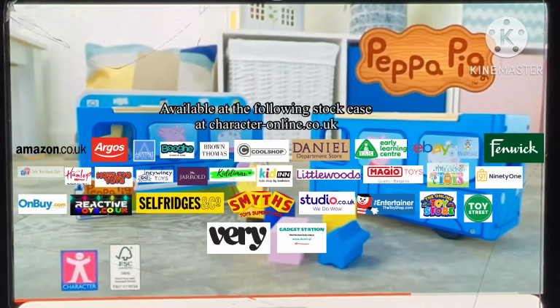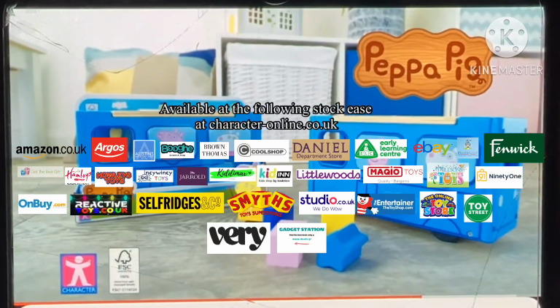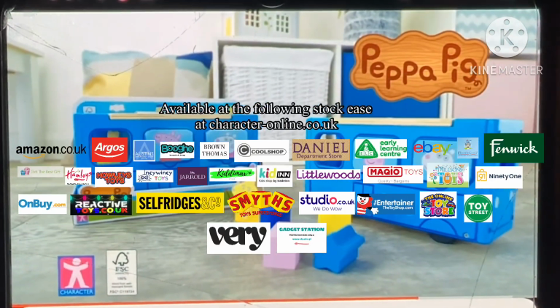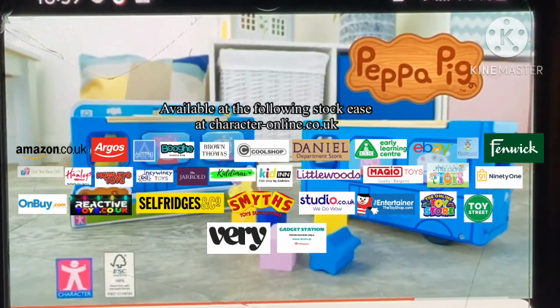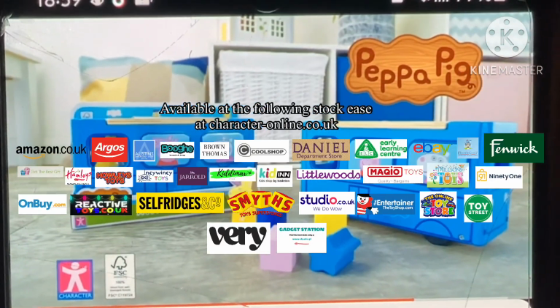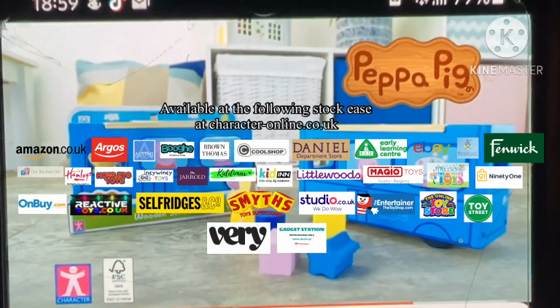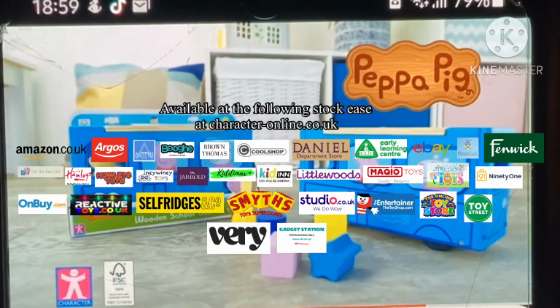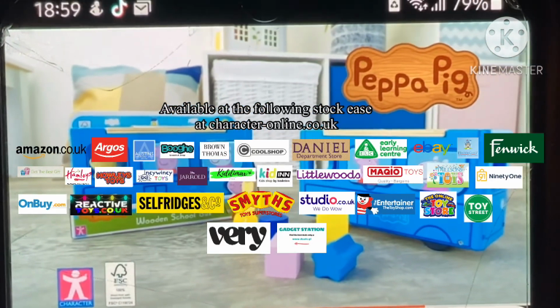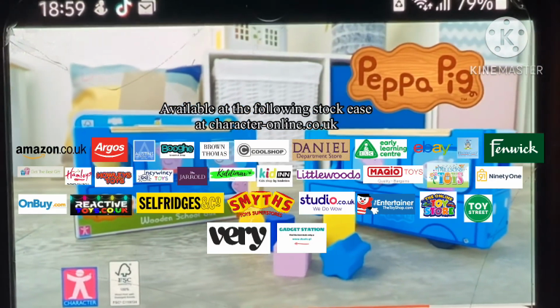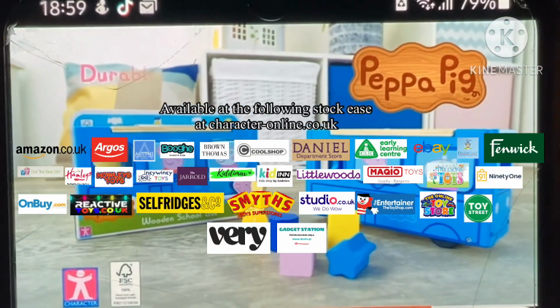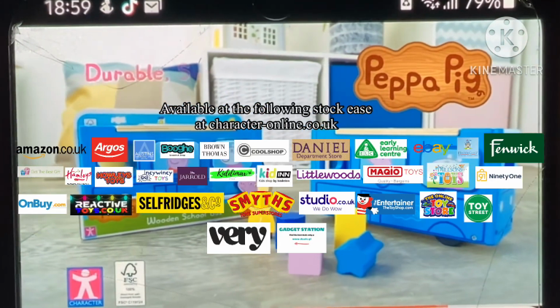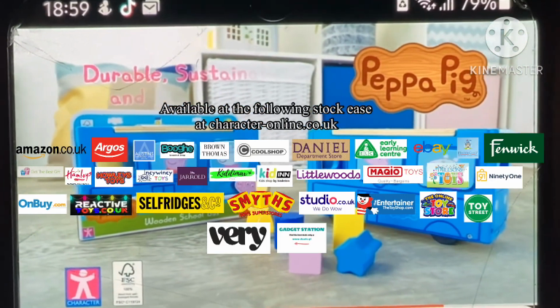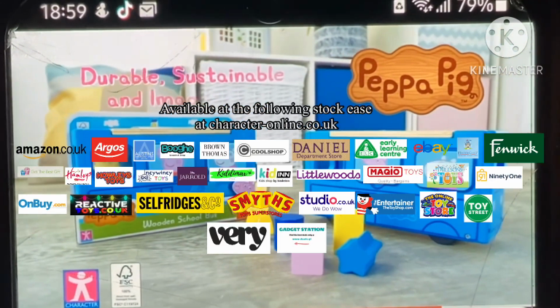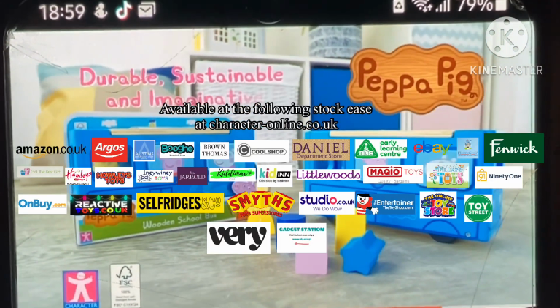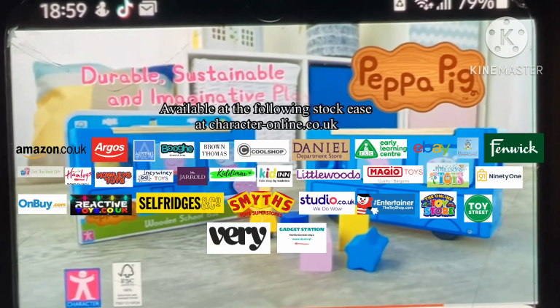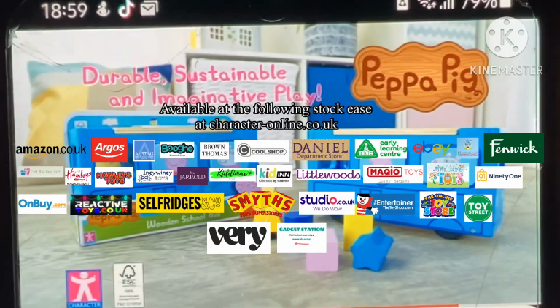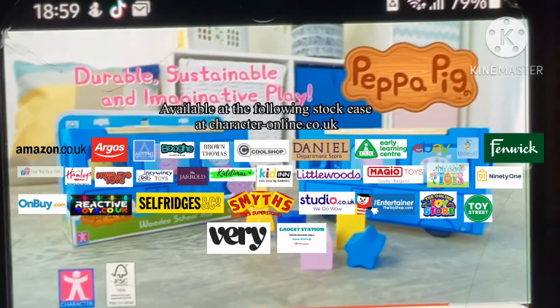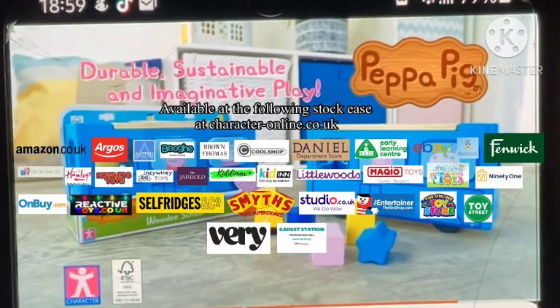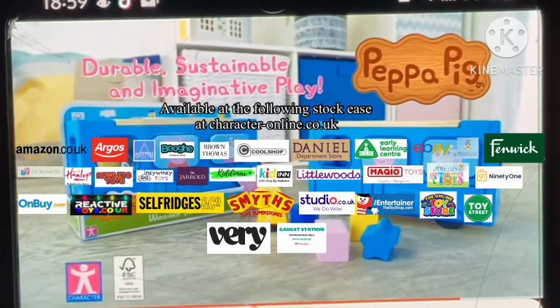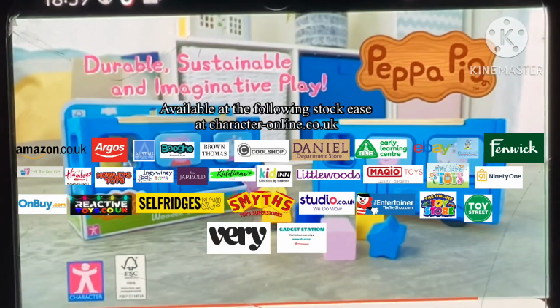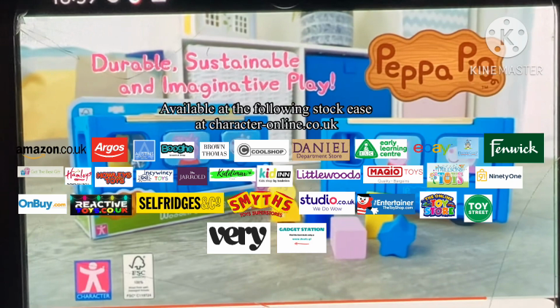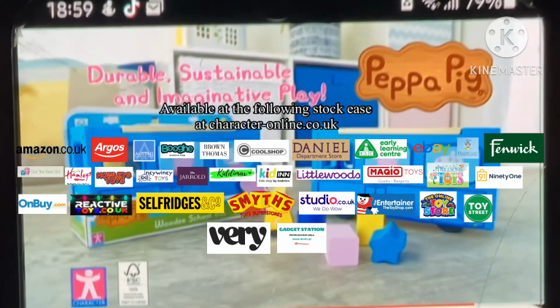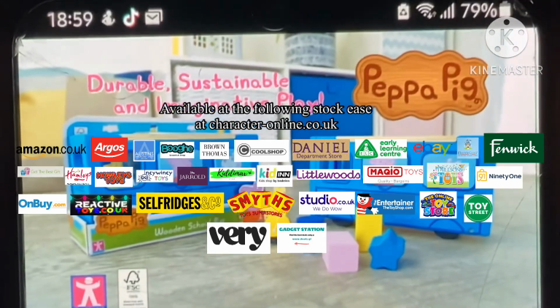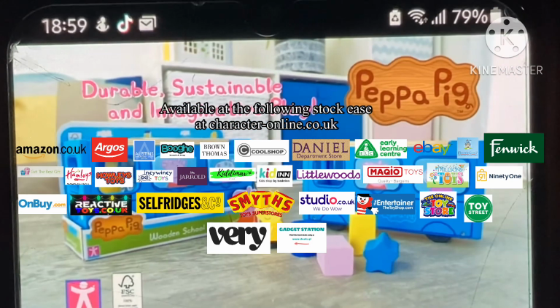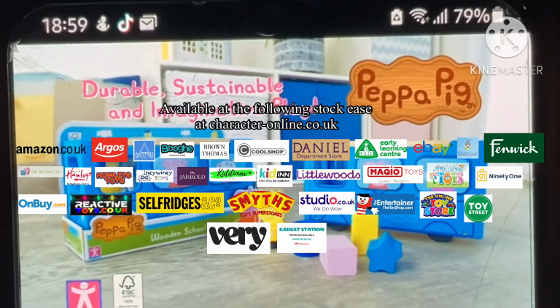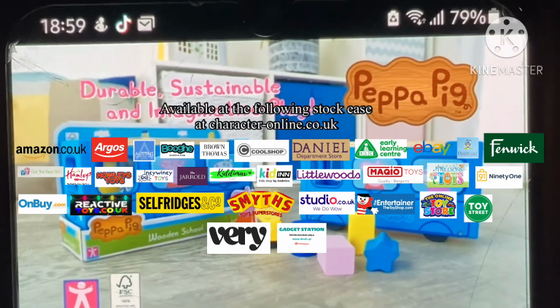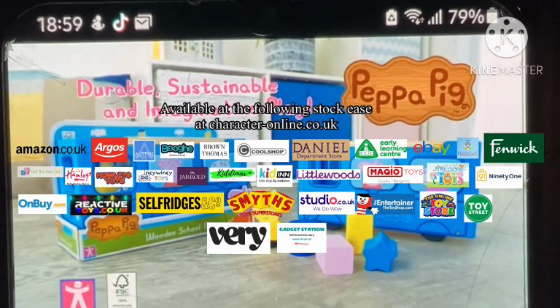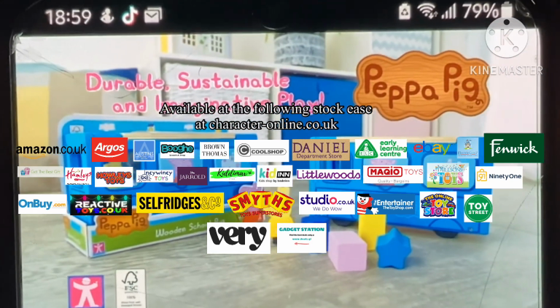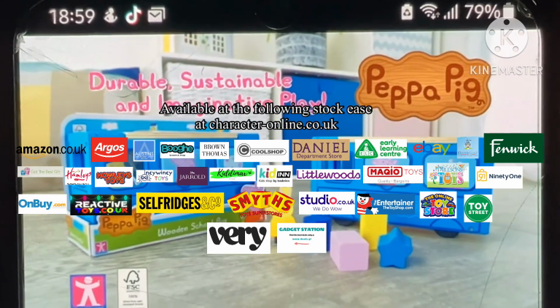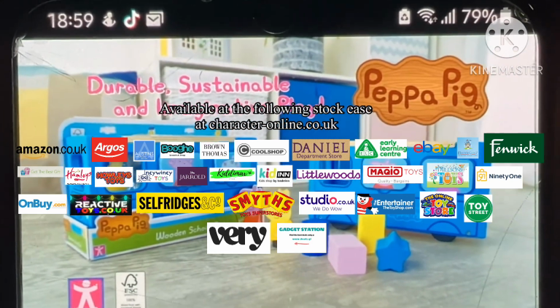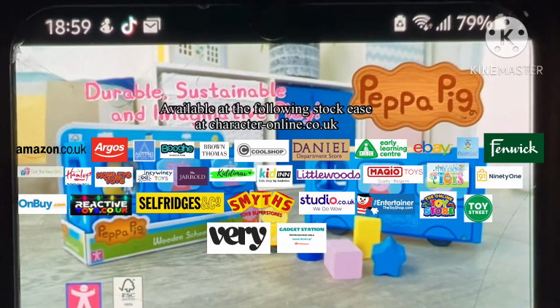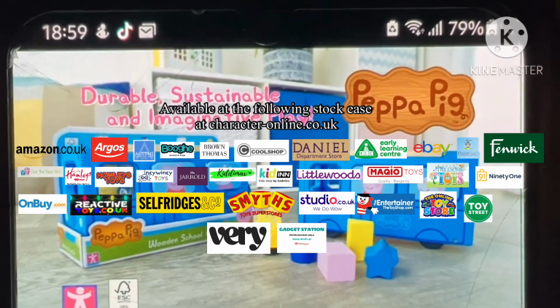Peppa's World of Wood — durable, sustainable and imaginative play from character.